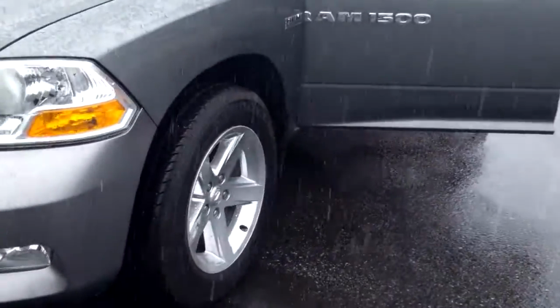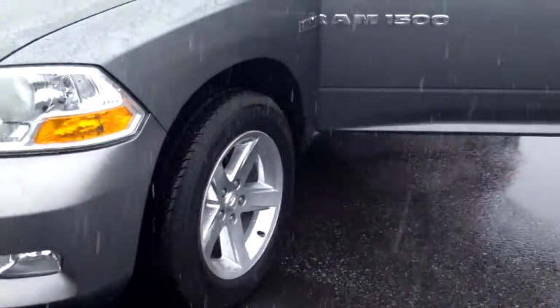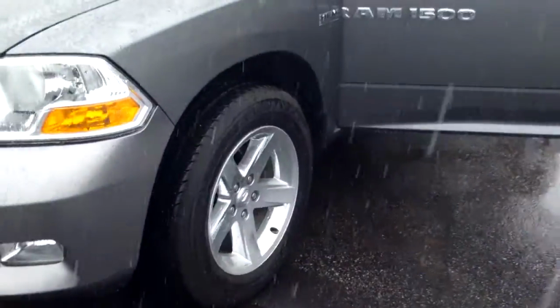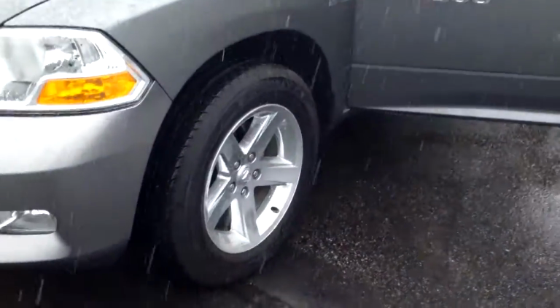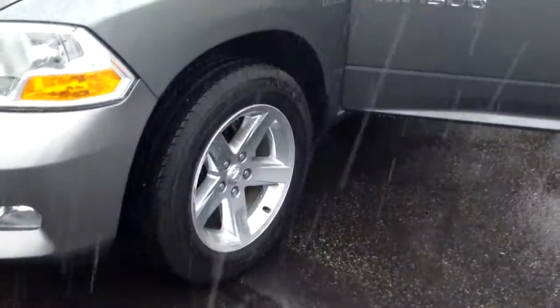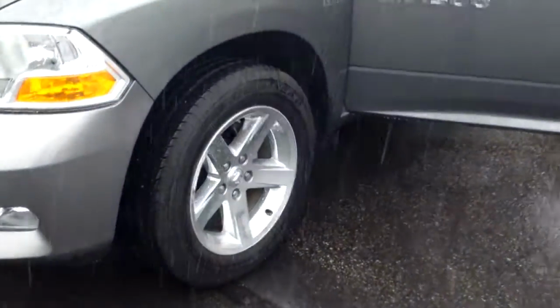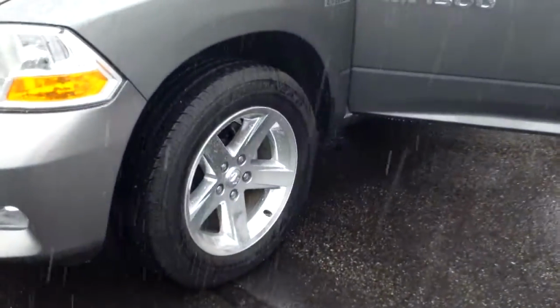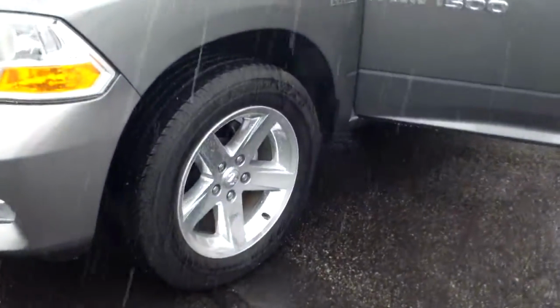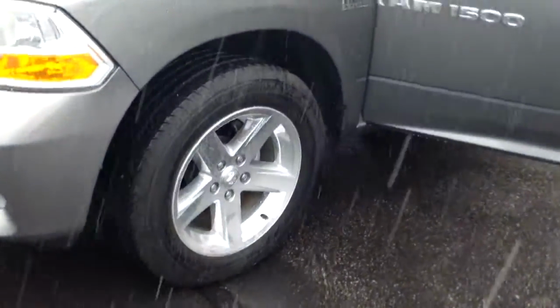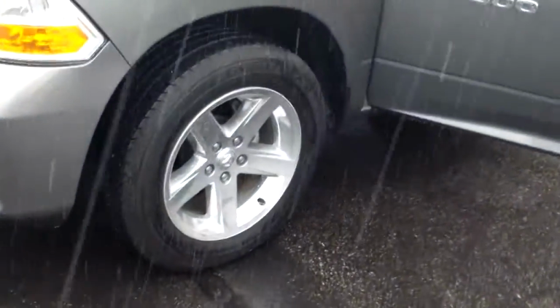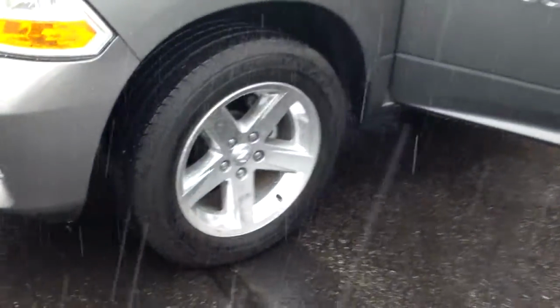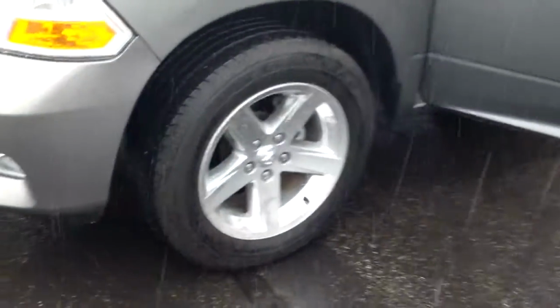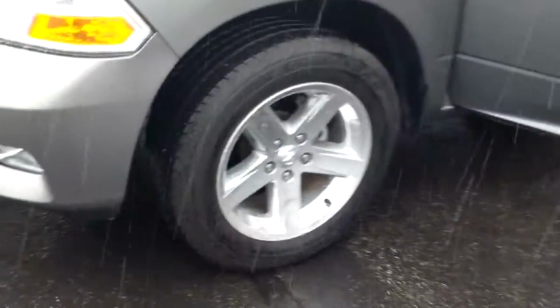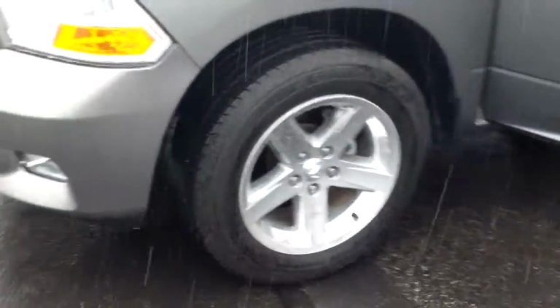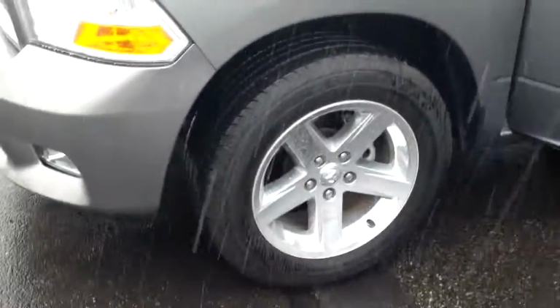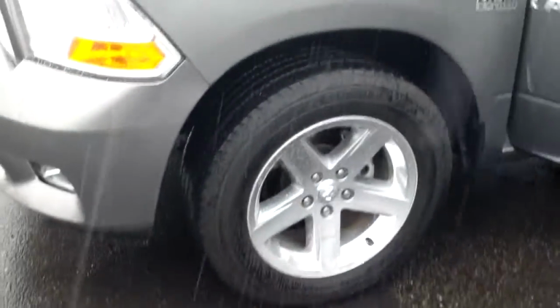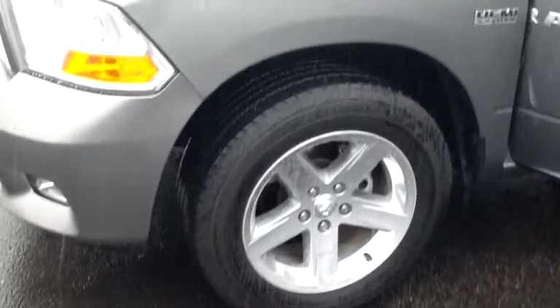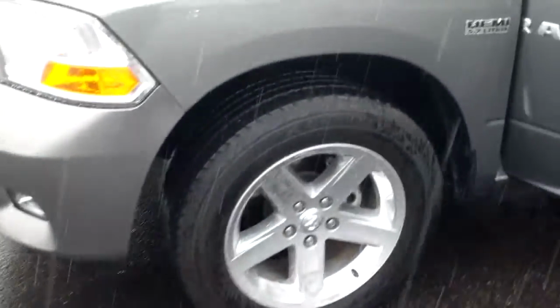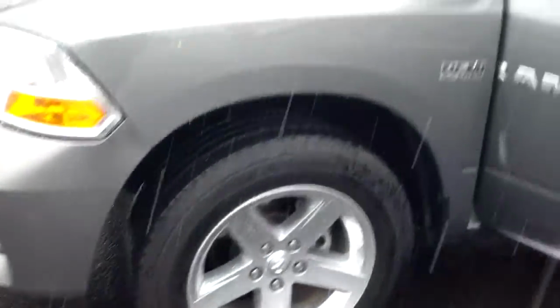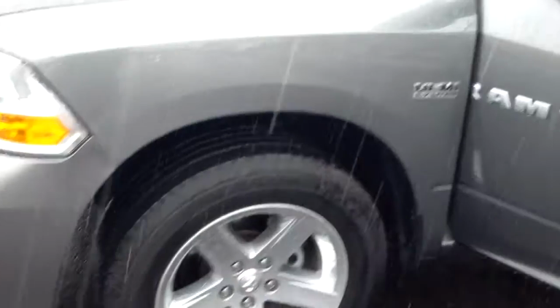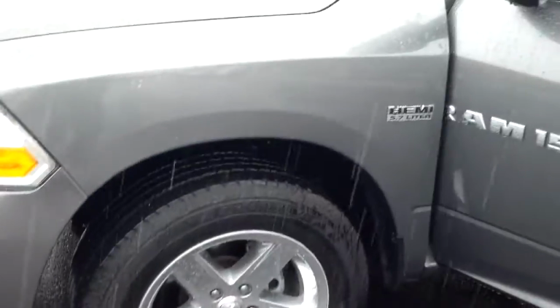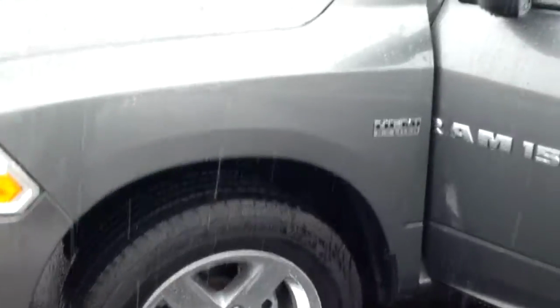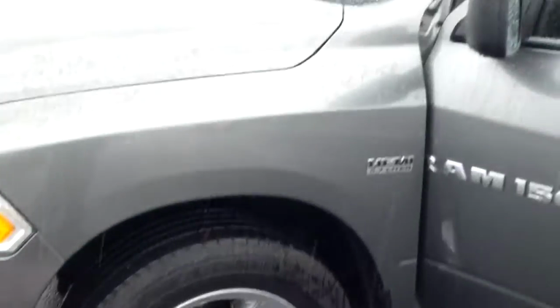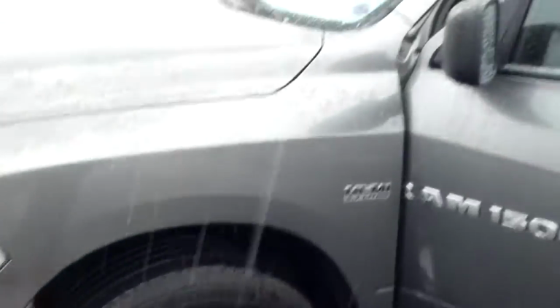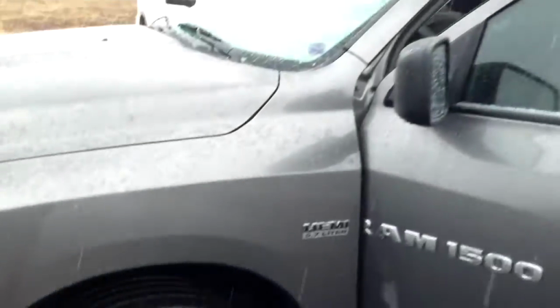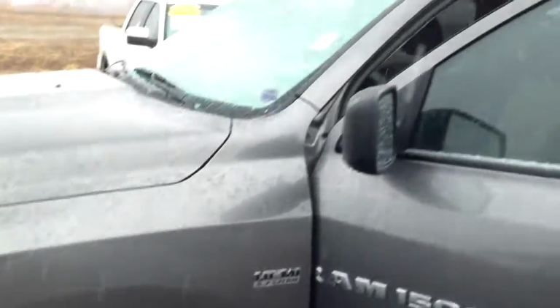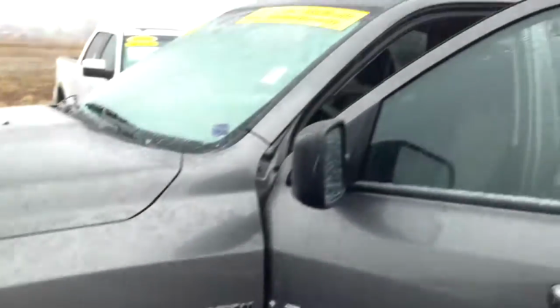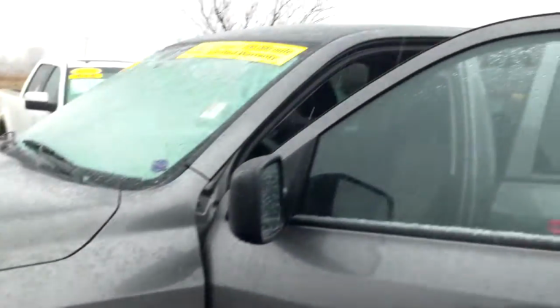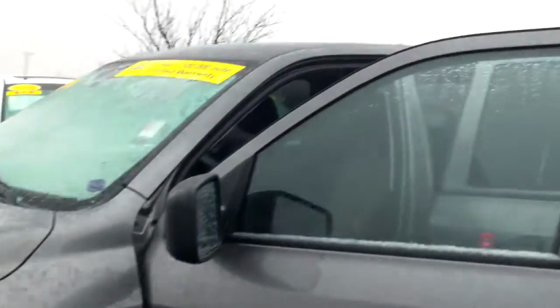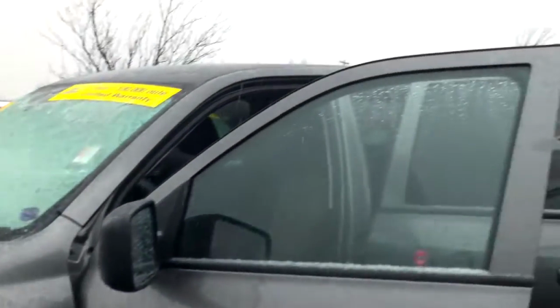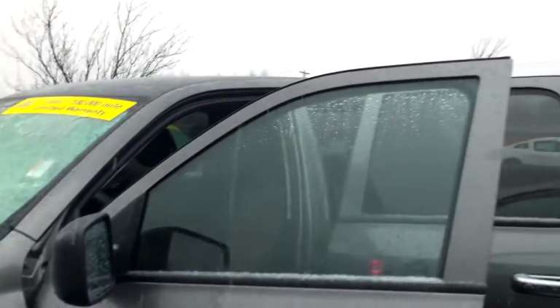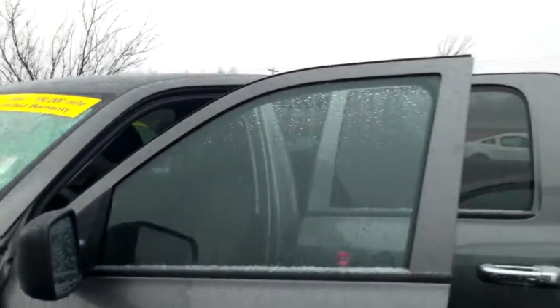It's got the 5.7 liter Hemi, 4 wheel drive, crew cab.